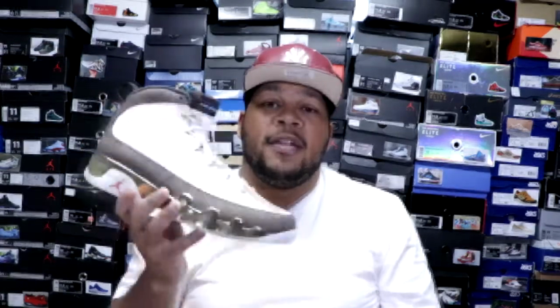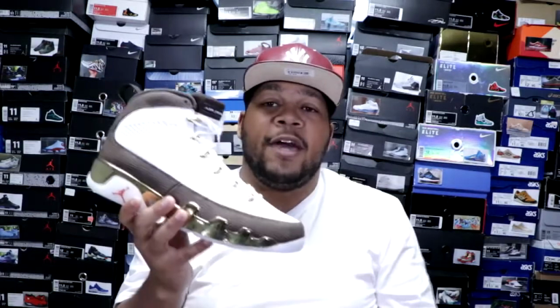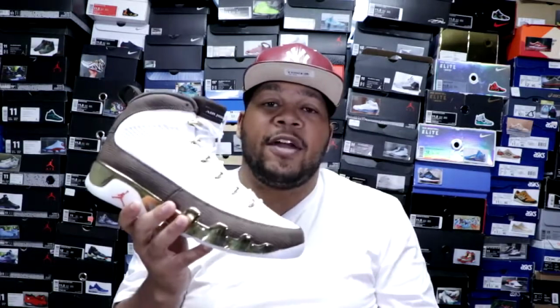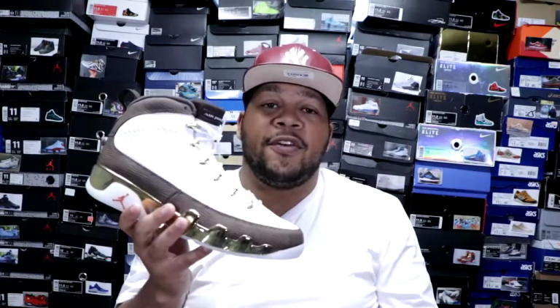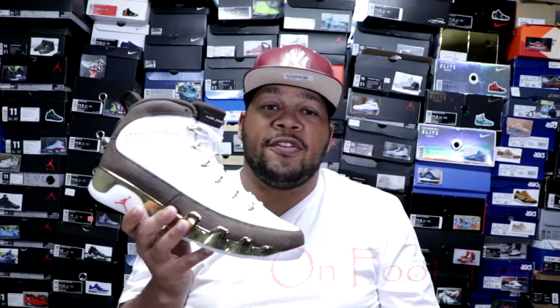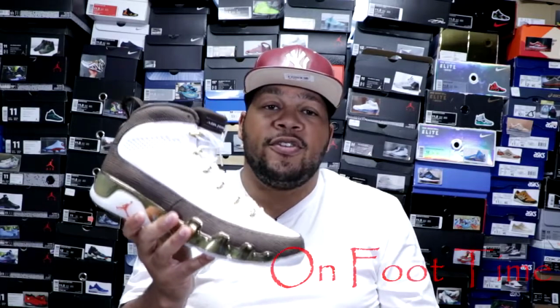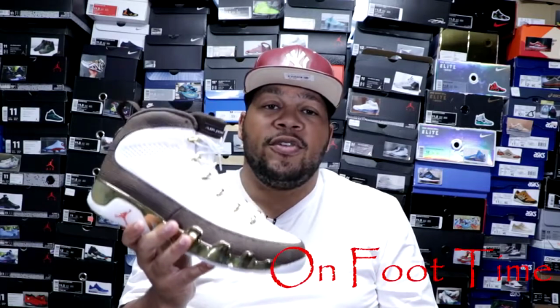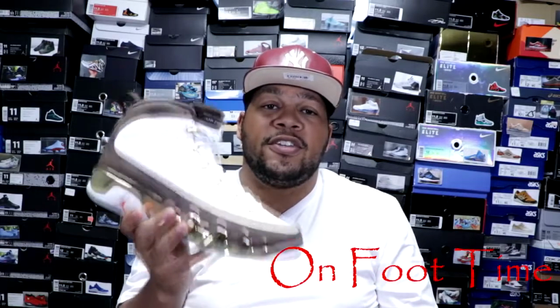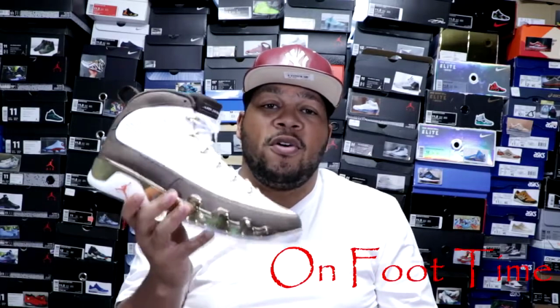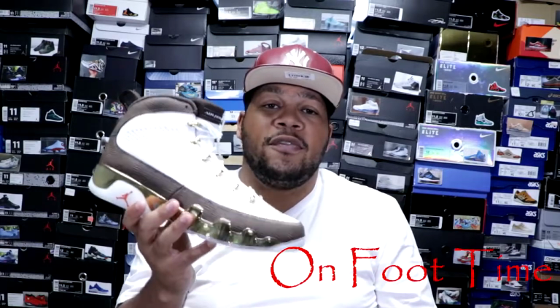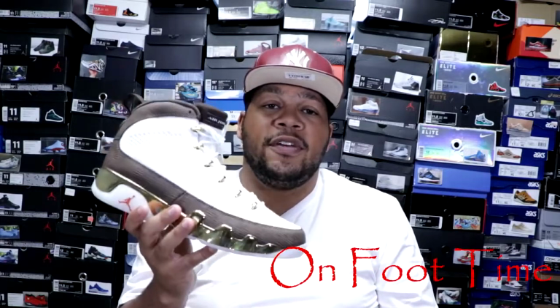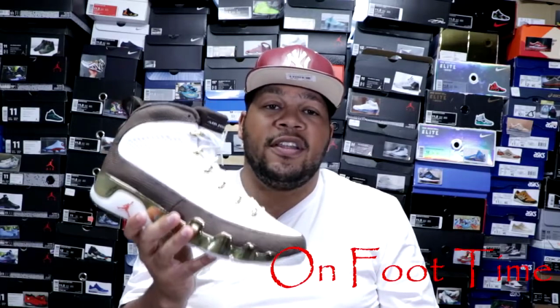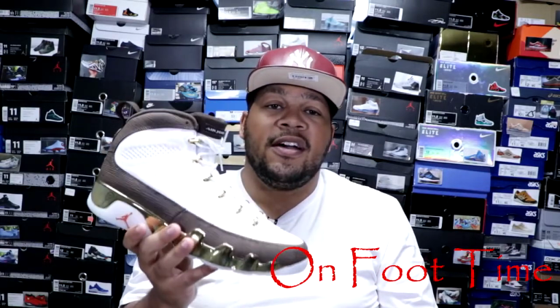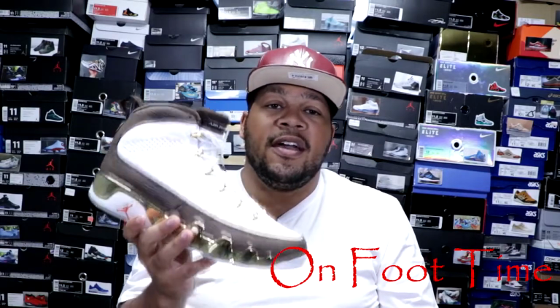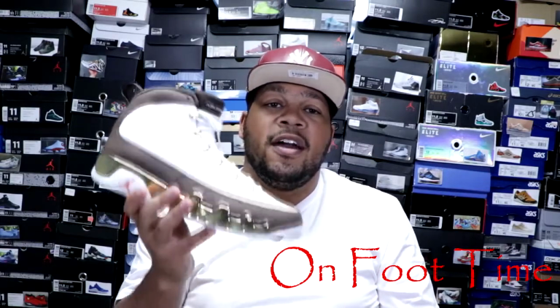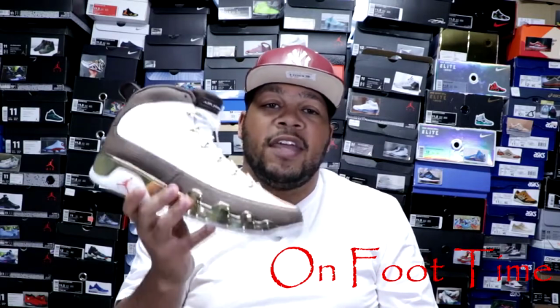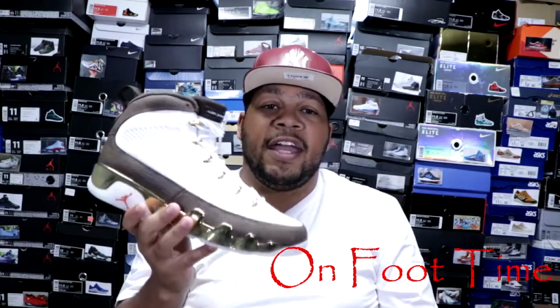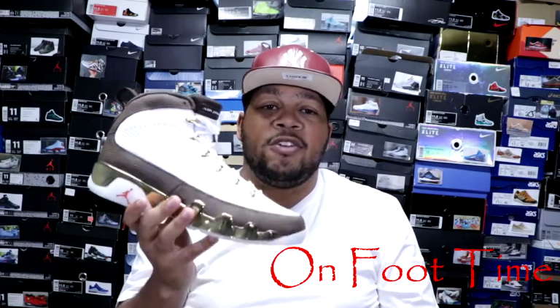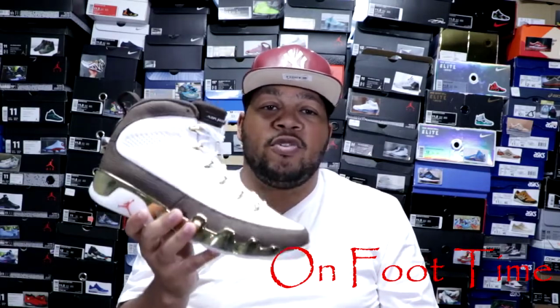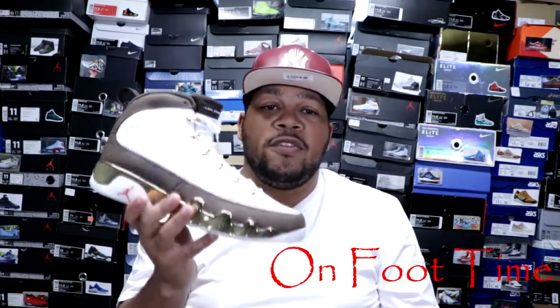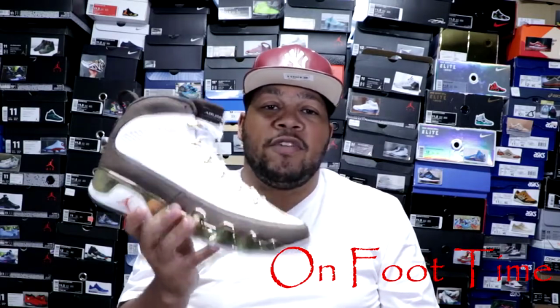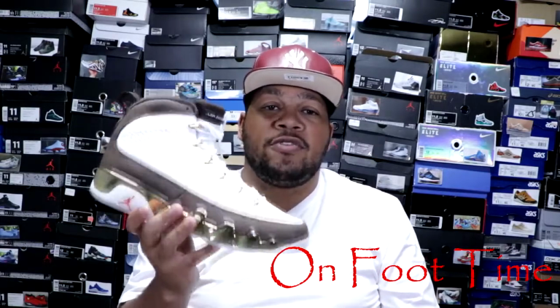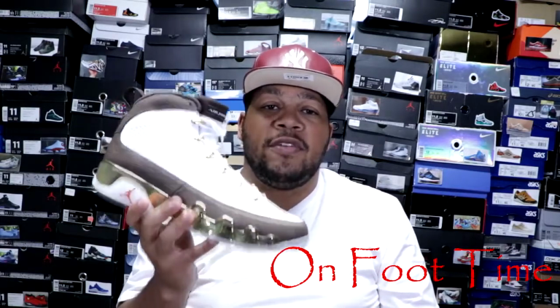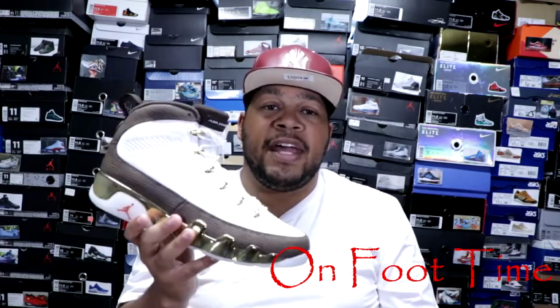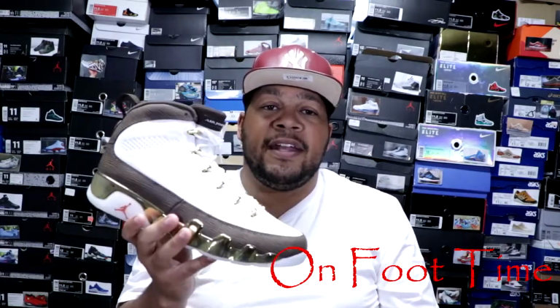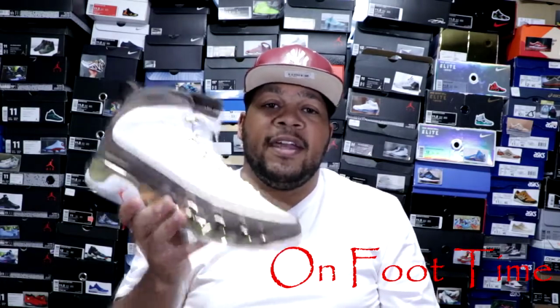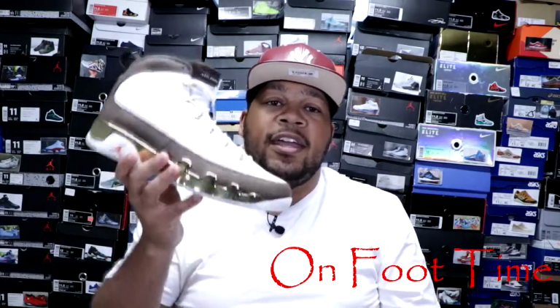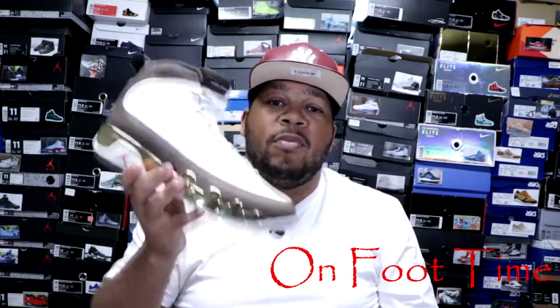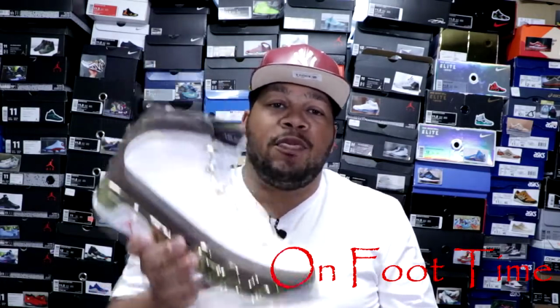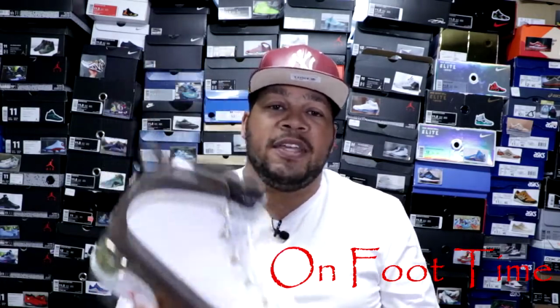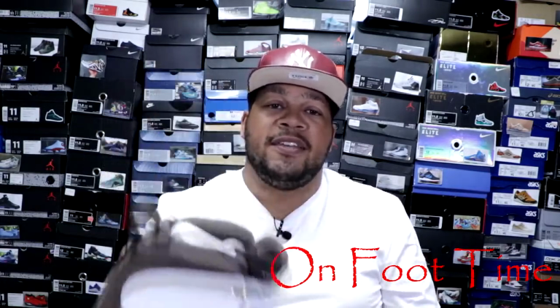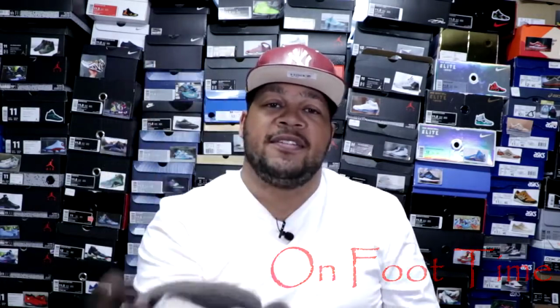Now without further ado, here's an on-foot look of the Air Jordan Retro 9 MOPs.